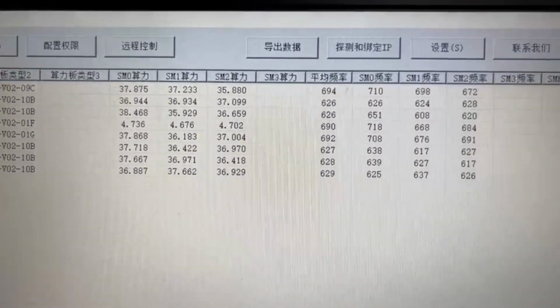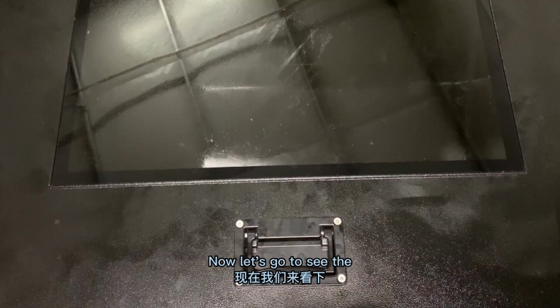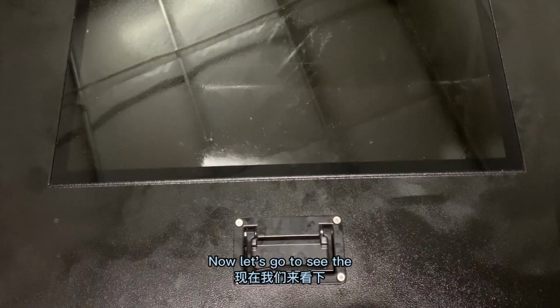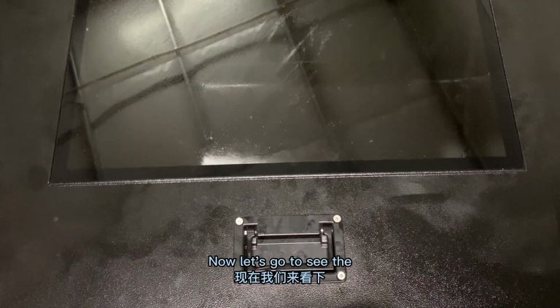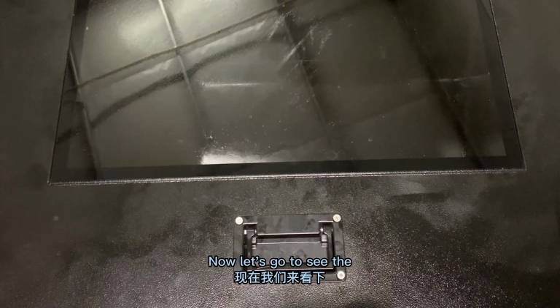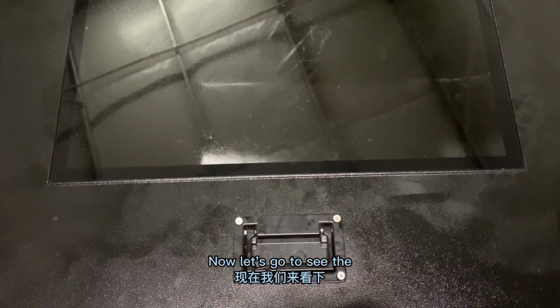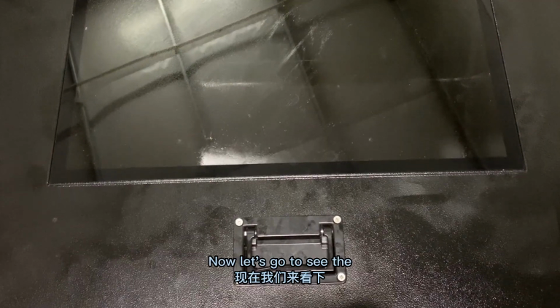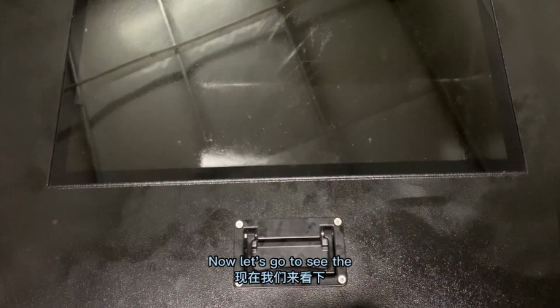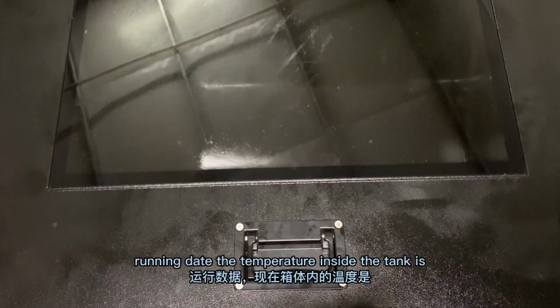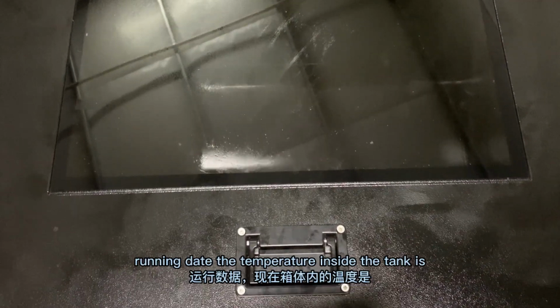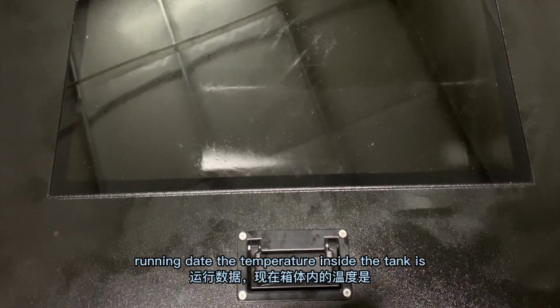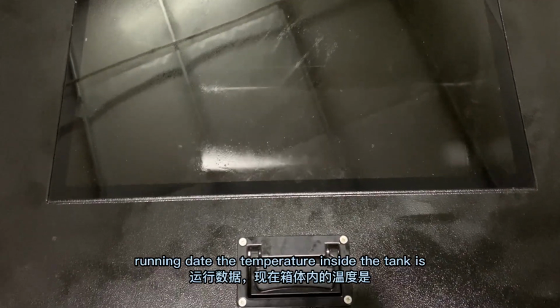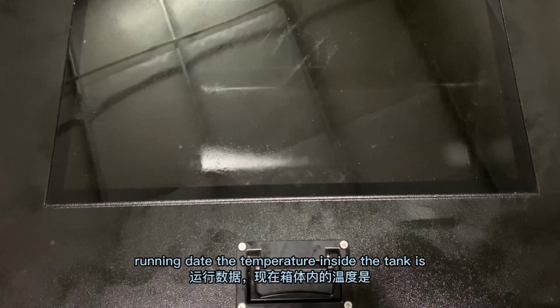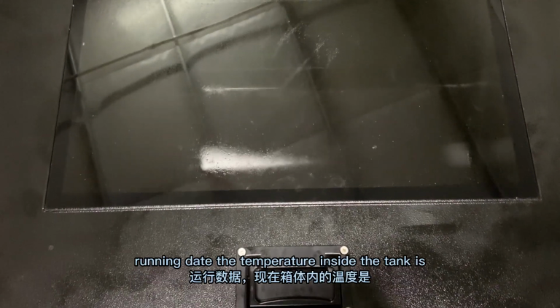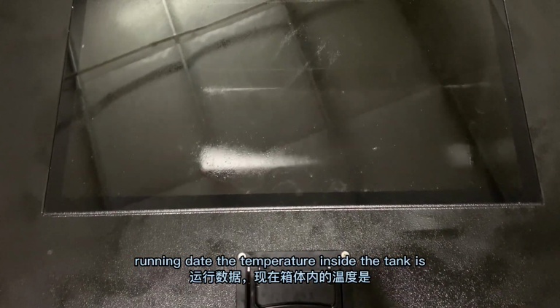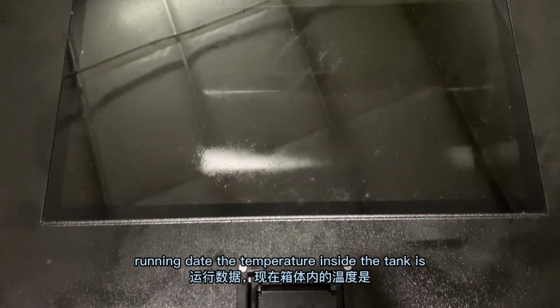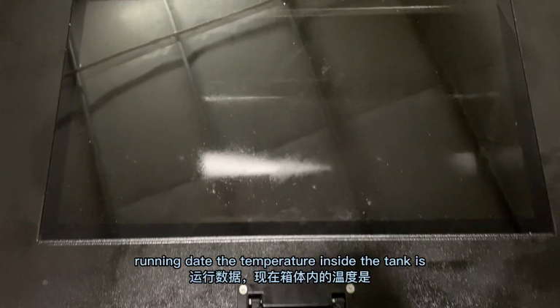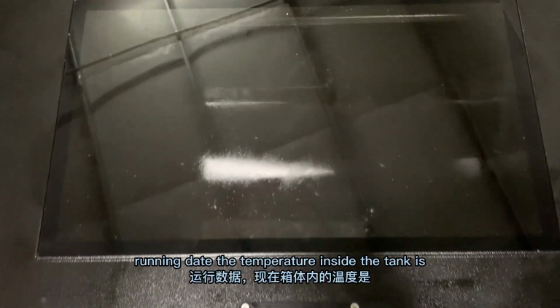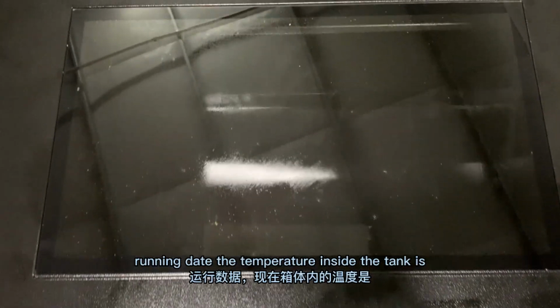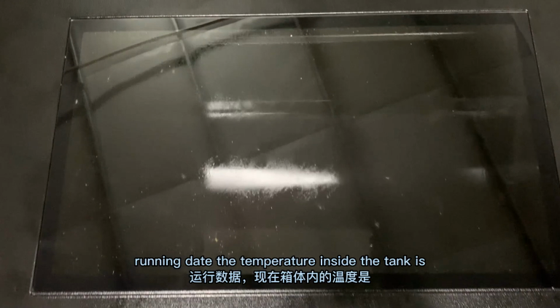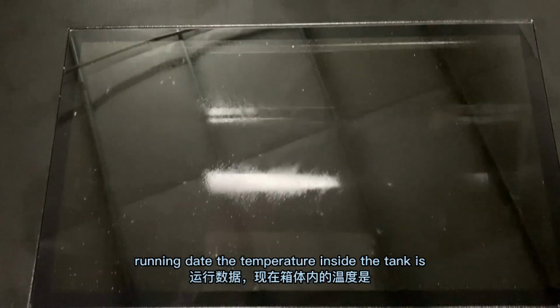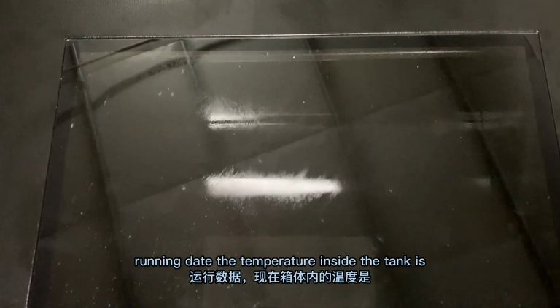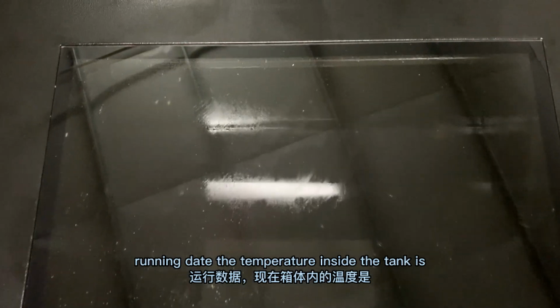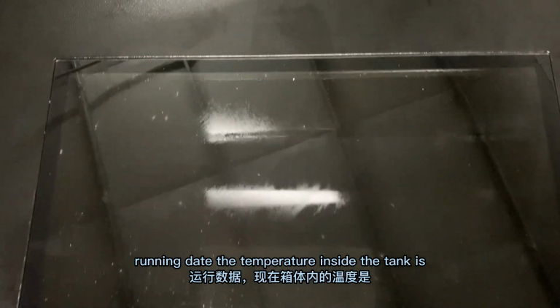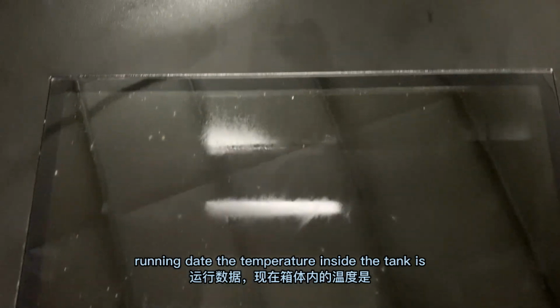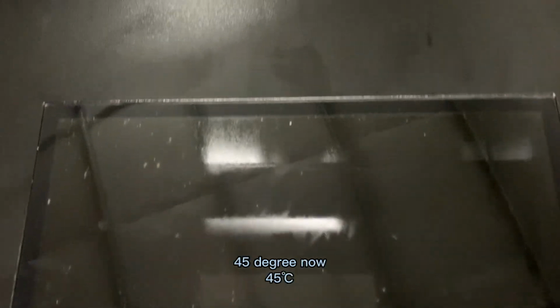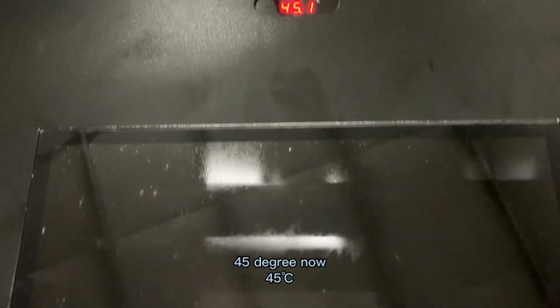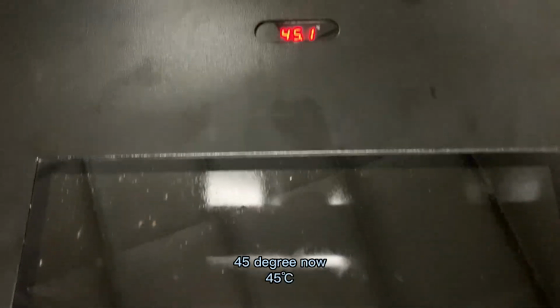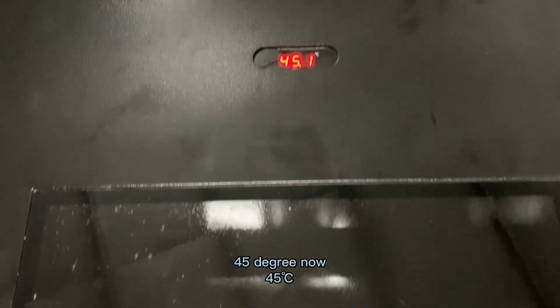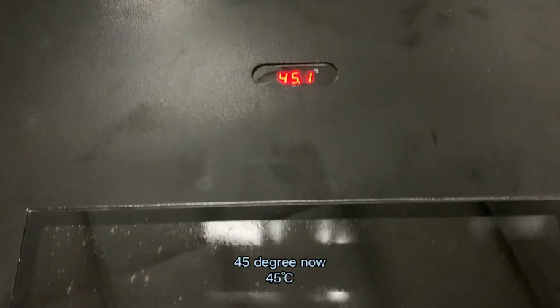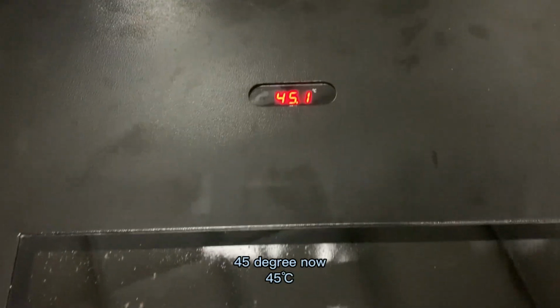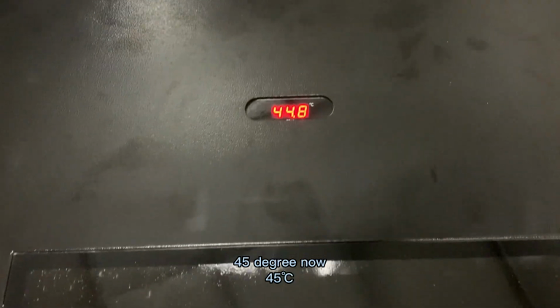Now let's go to see the running data. The temperature inside the tank is 45 degrees now.